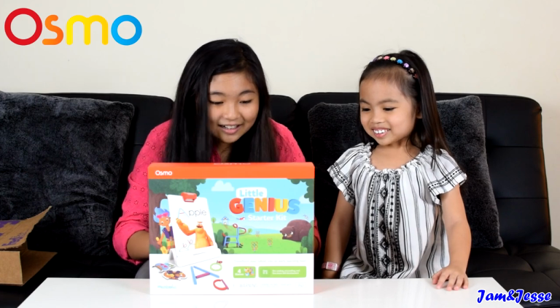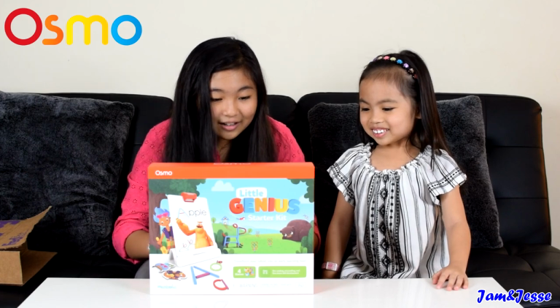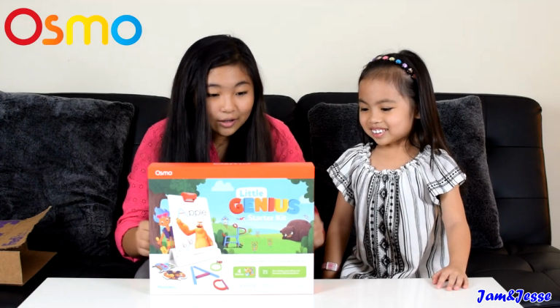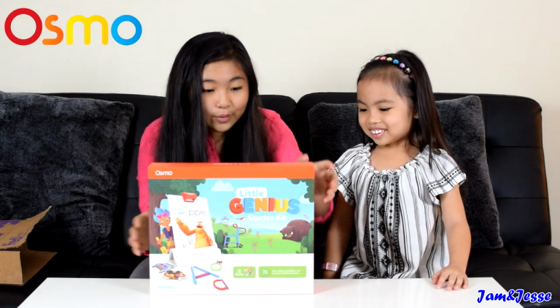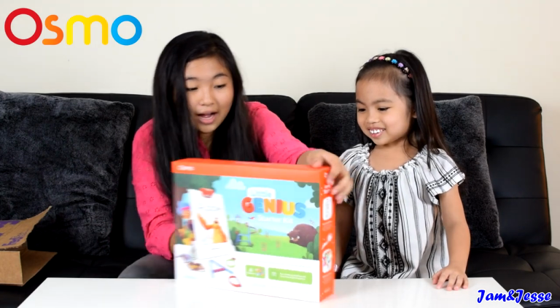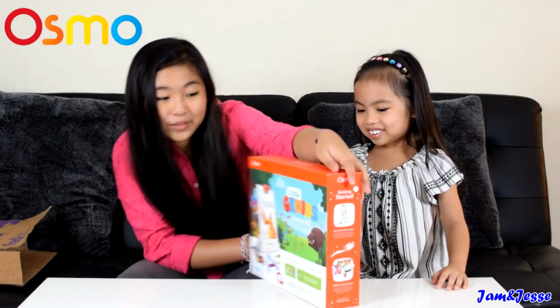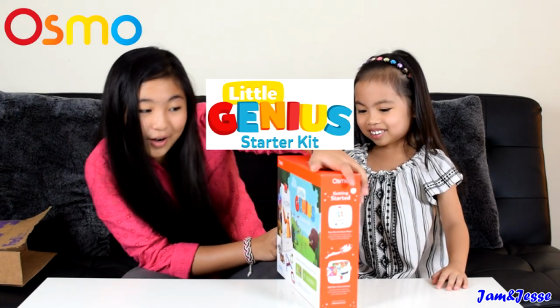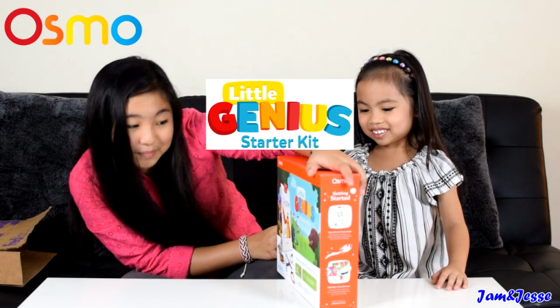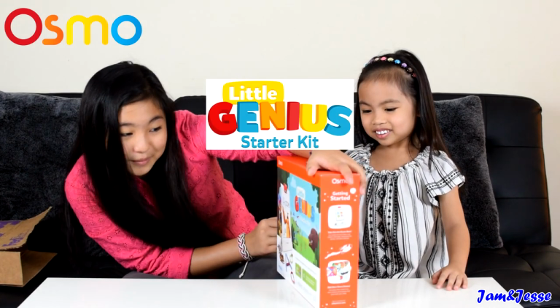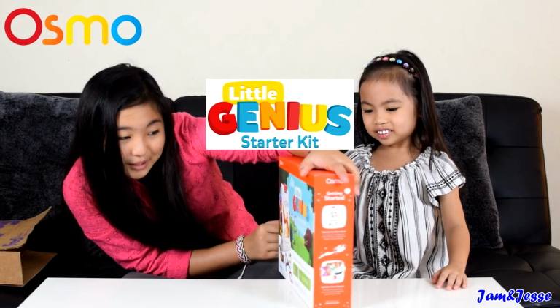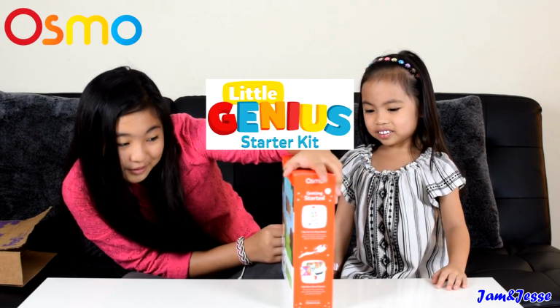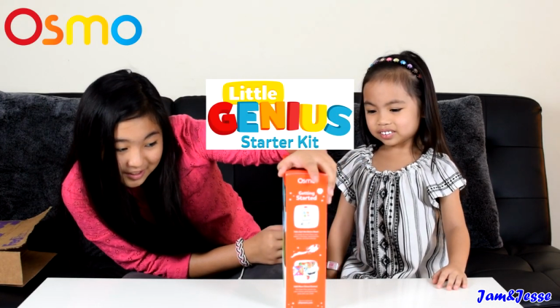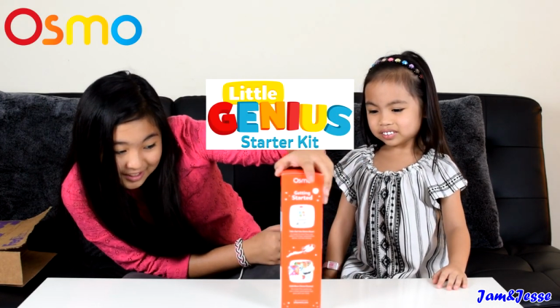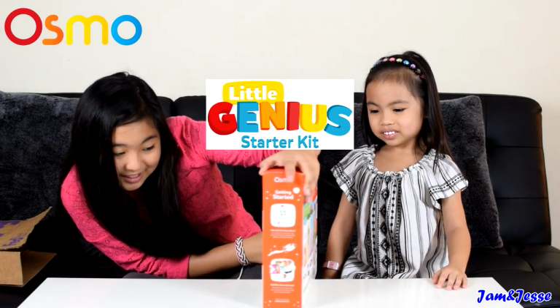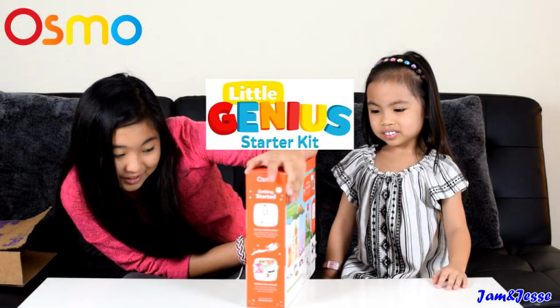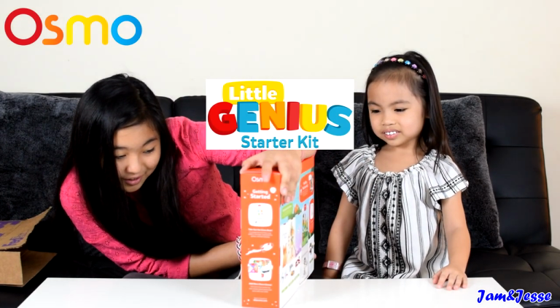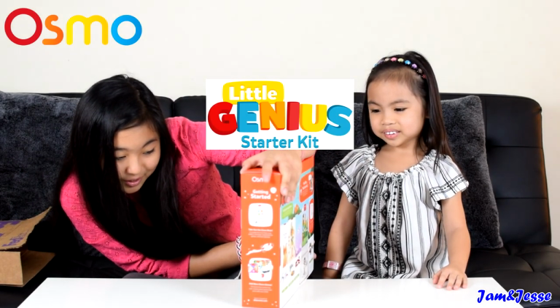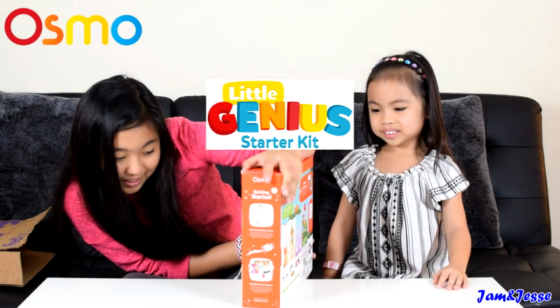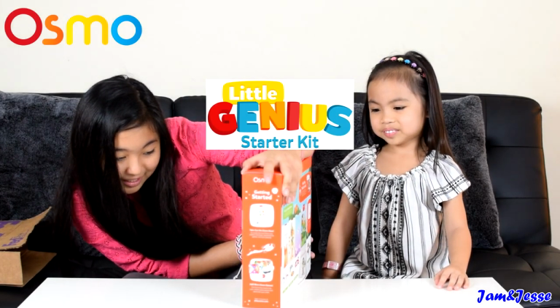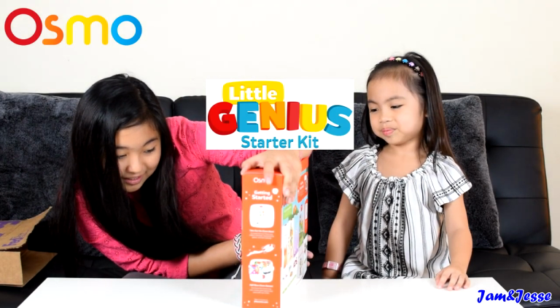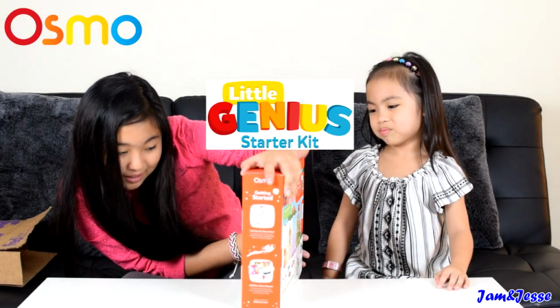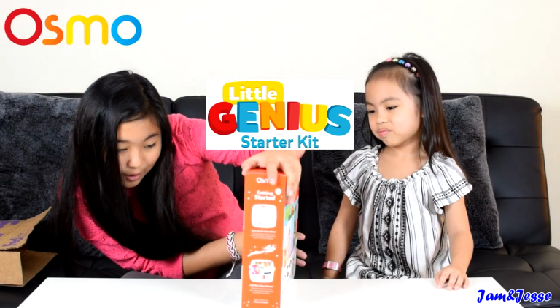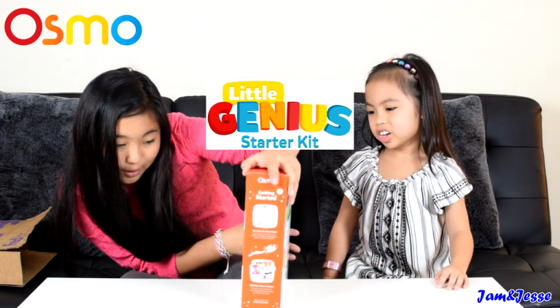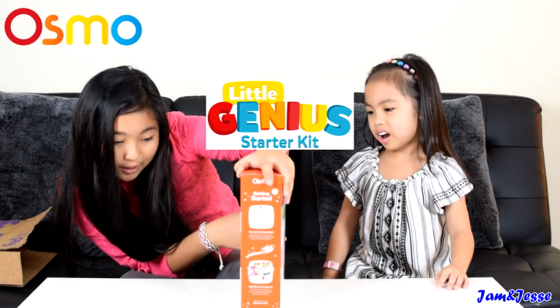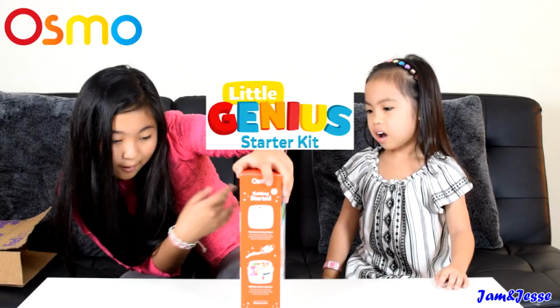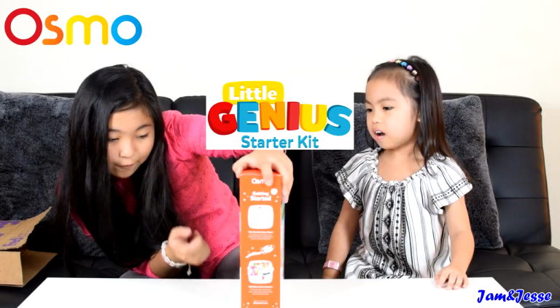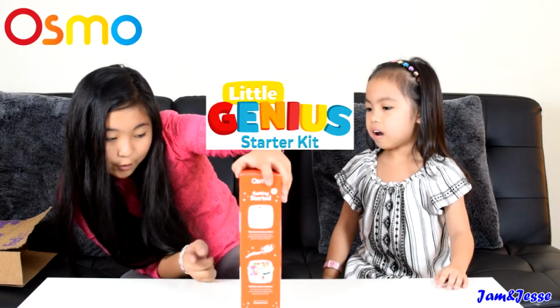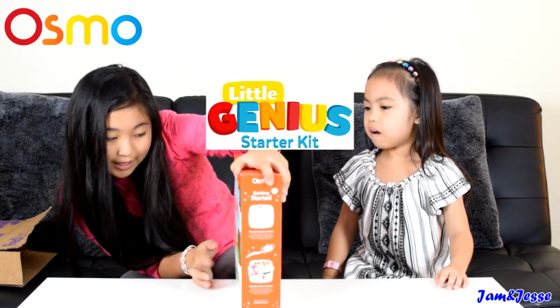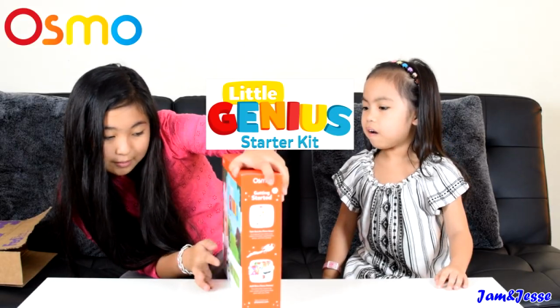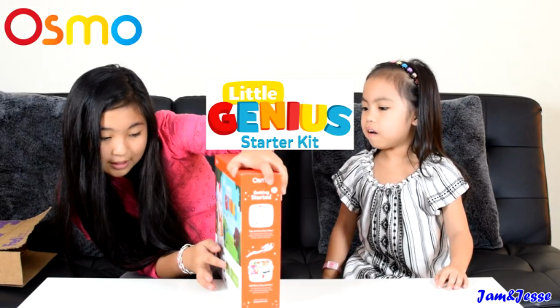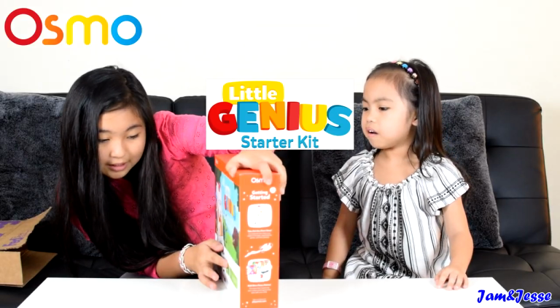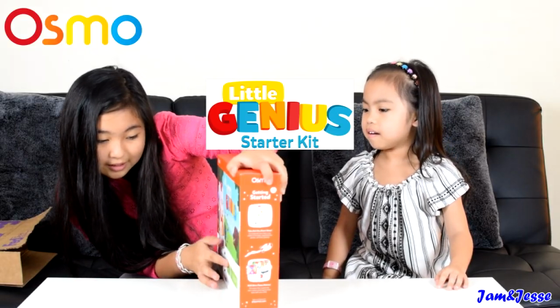It's awesome guys! We have the Osmo Little Genius Starter Kit with four games in here.